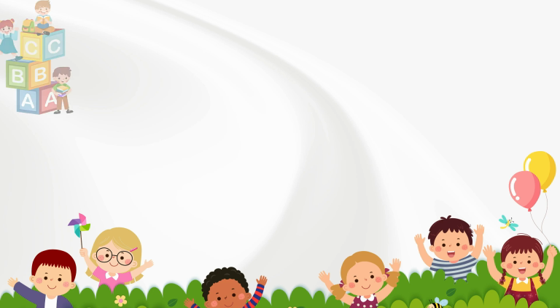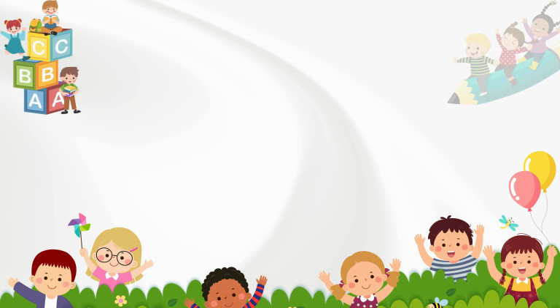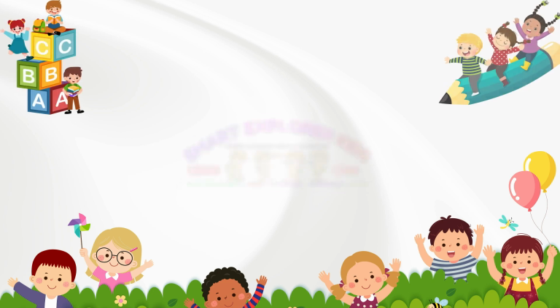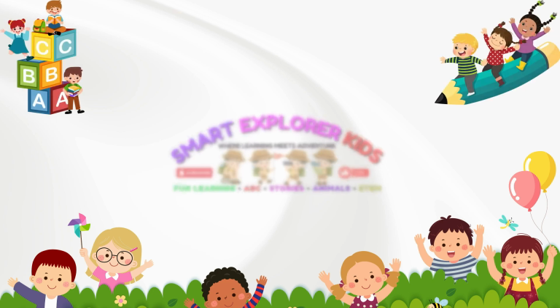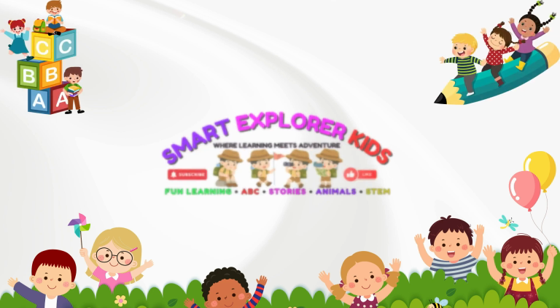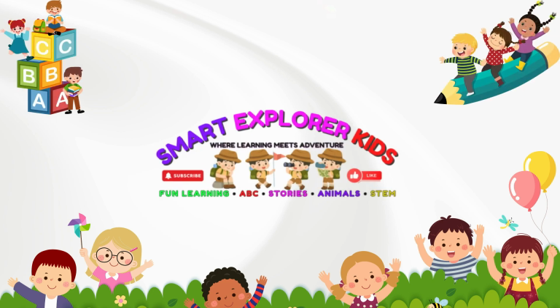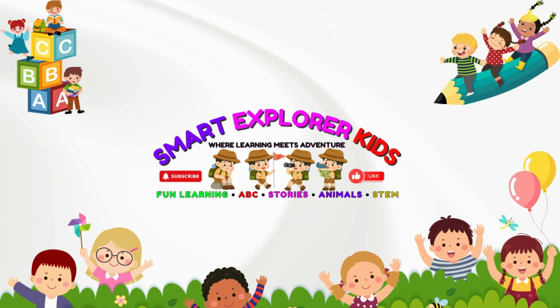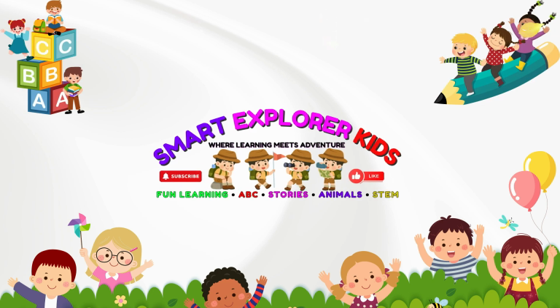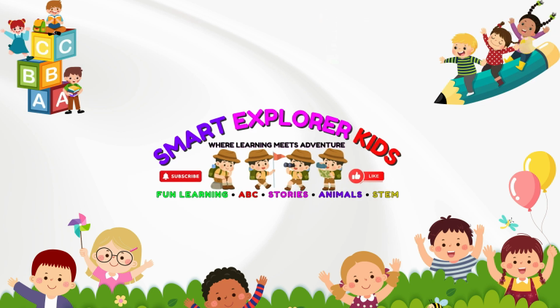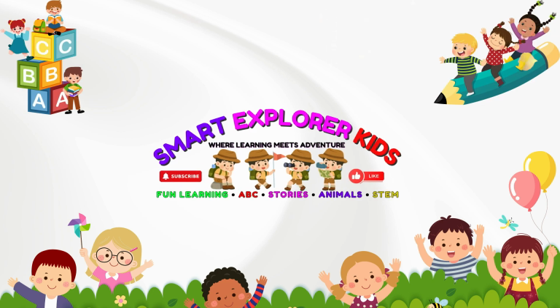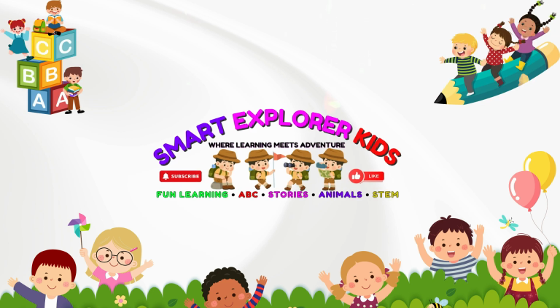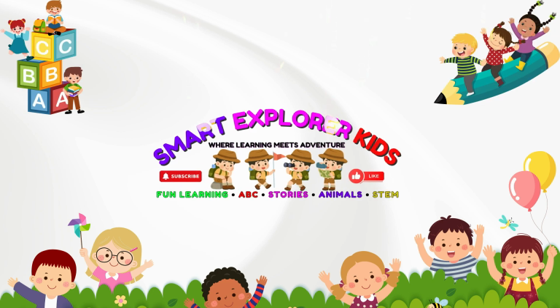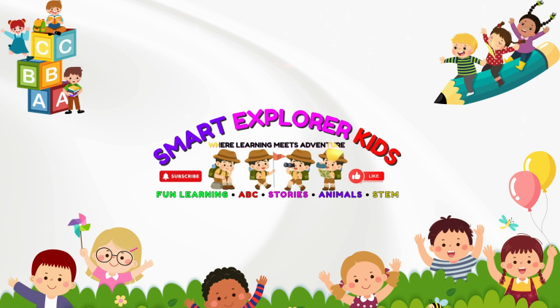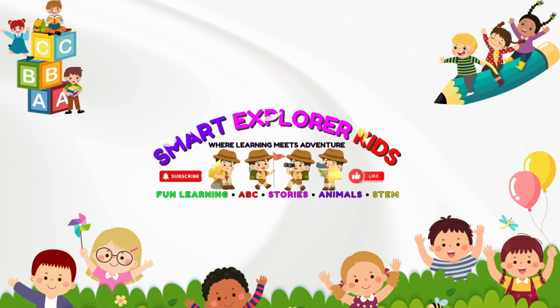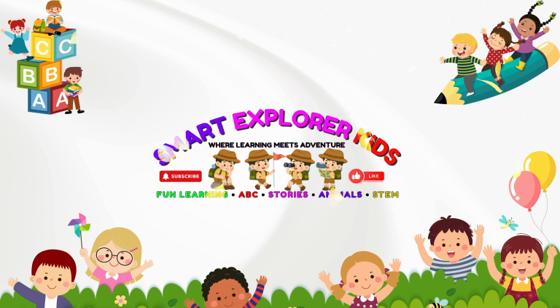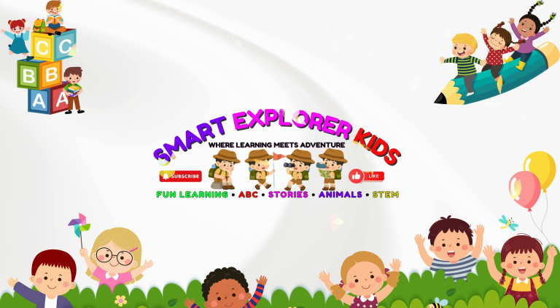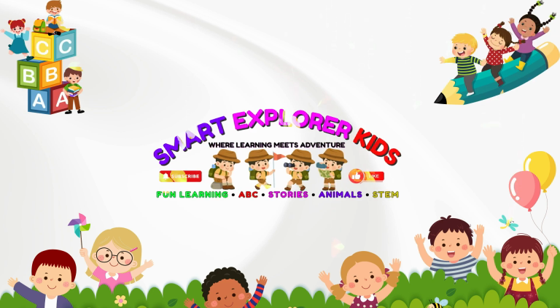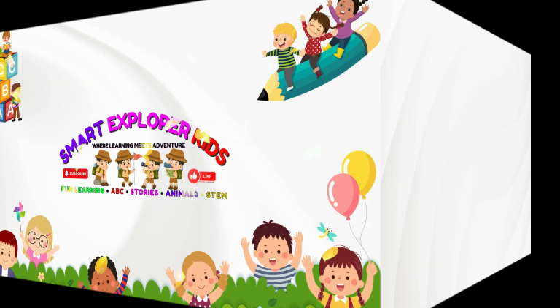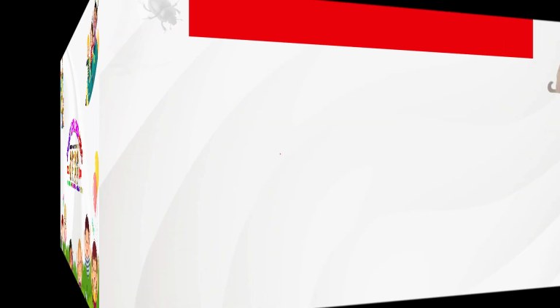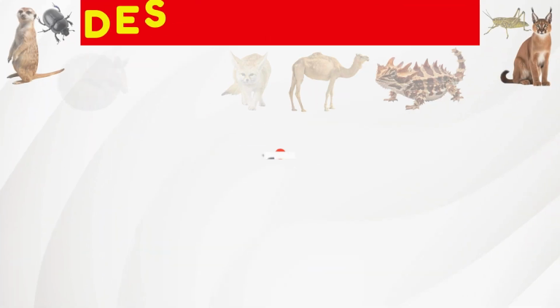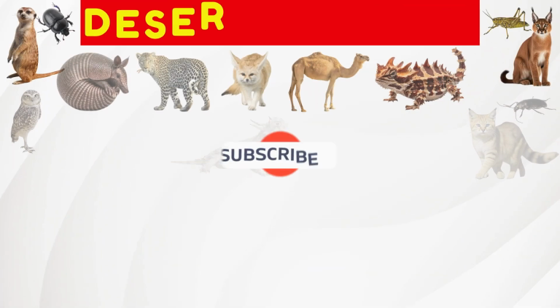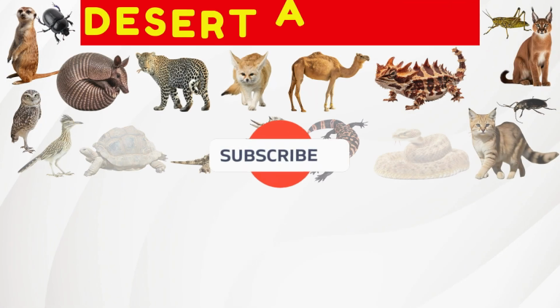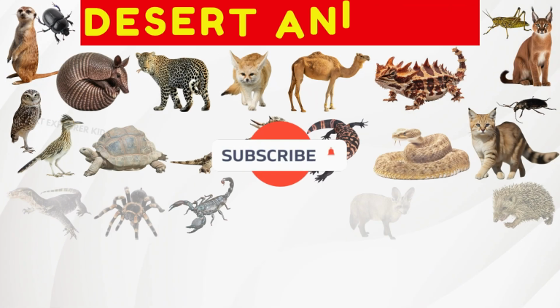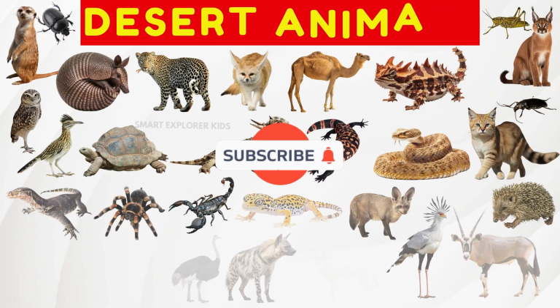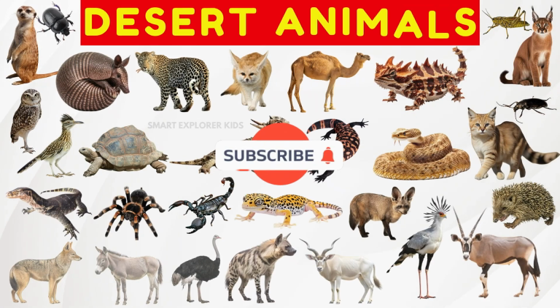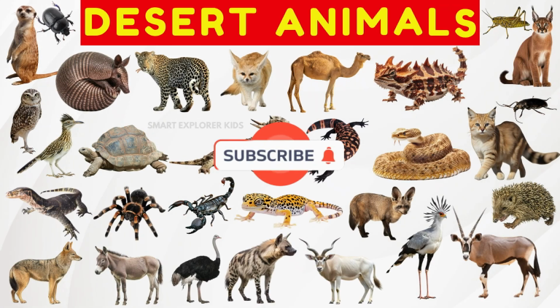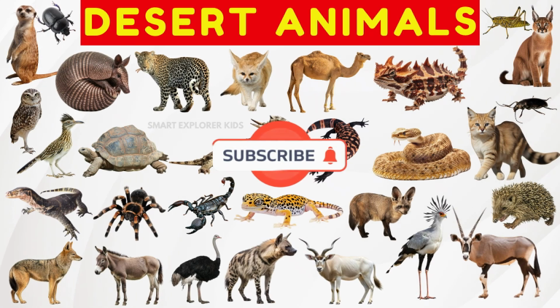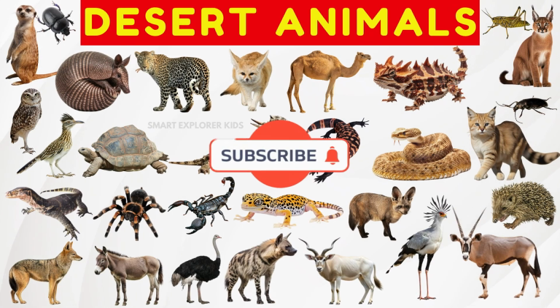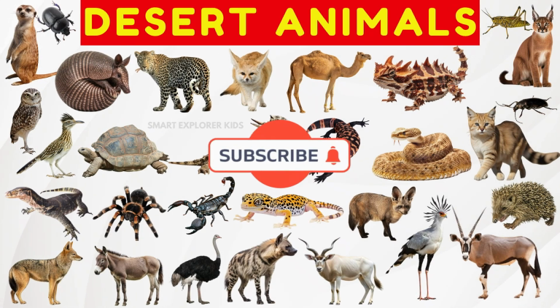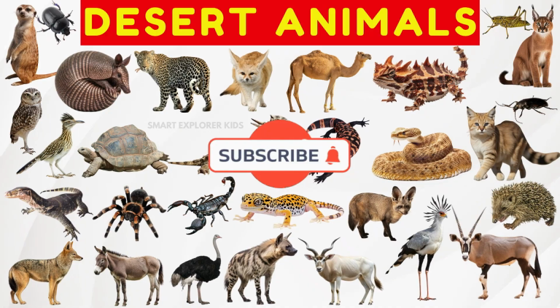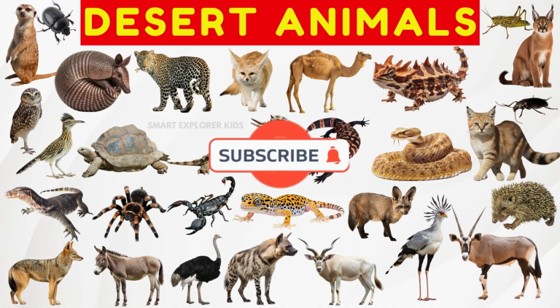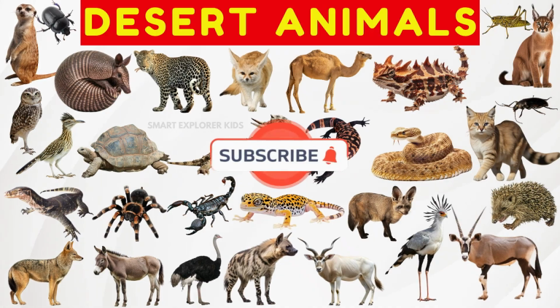Welcome to Smart Explorer Kits! Let's learn about desert animals!